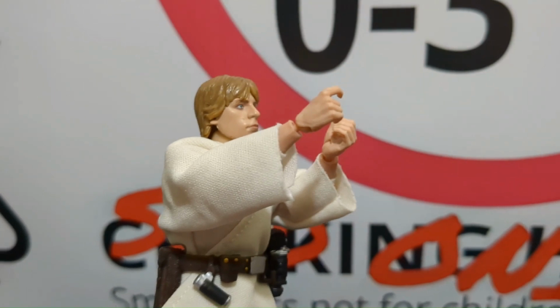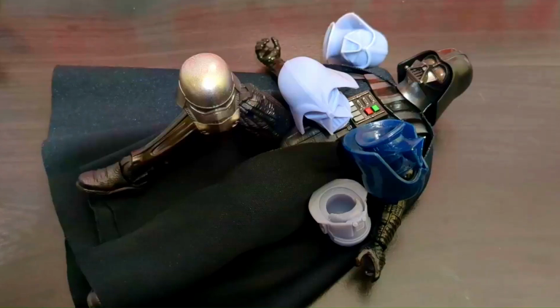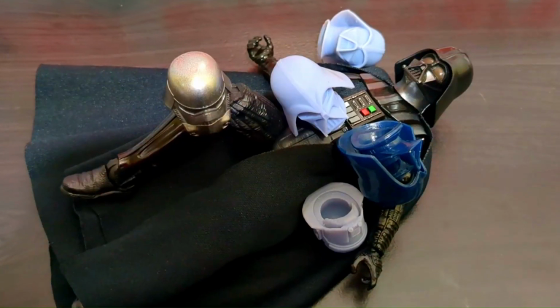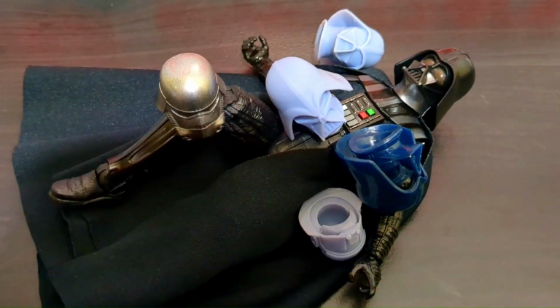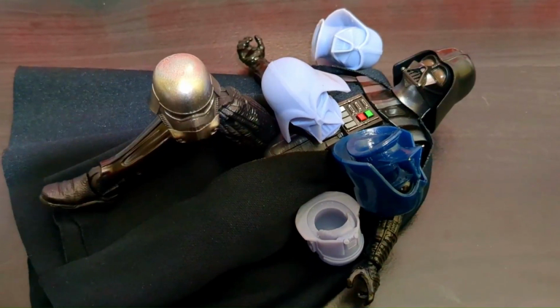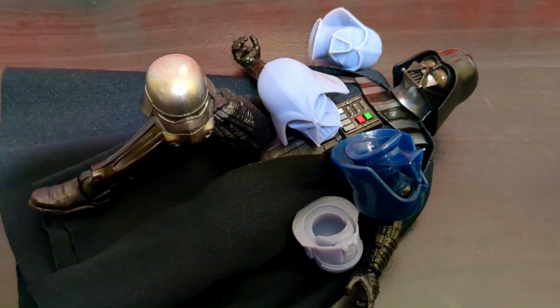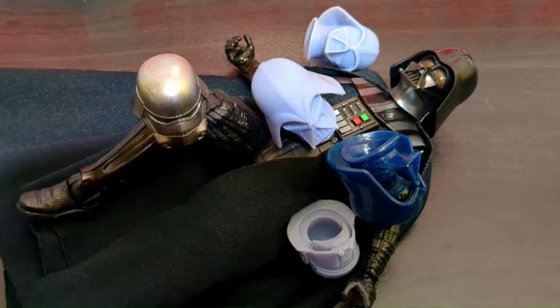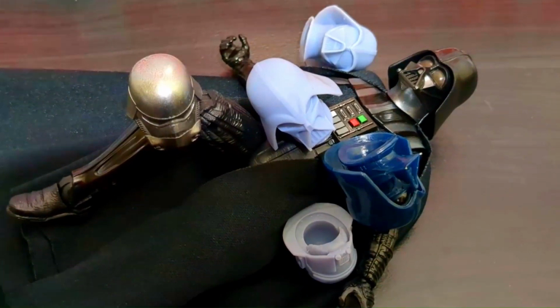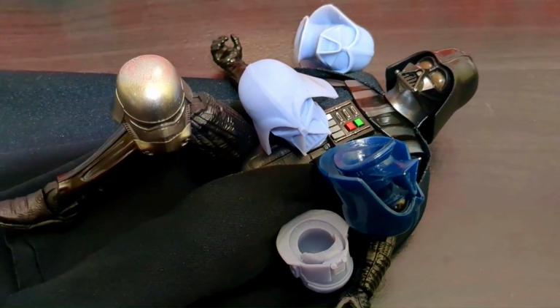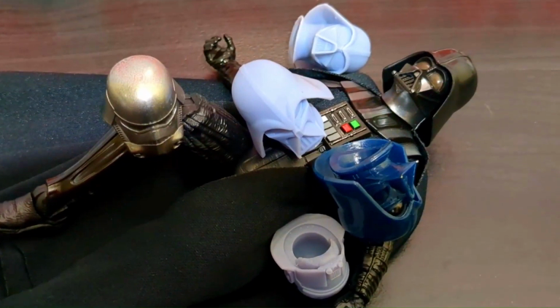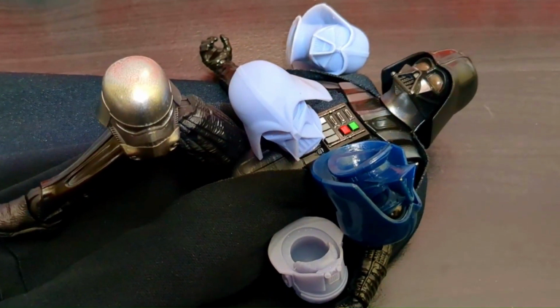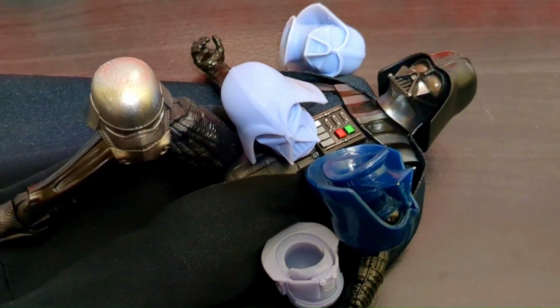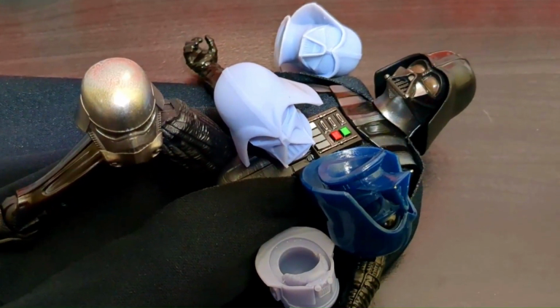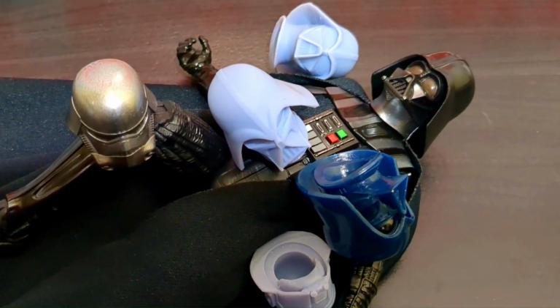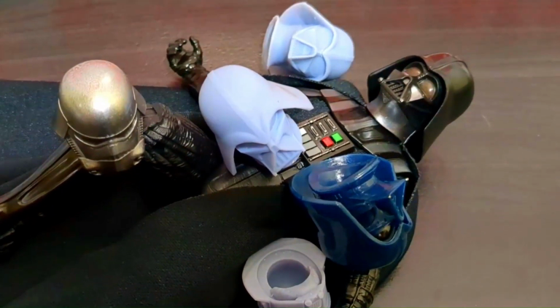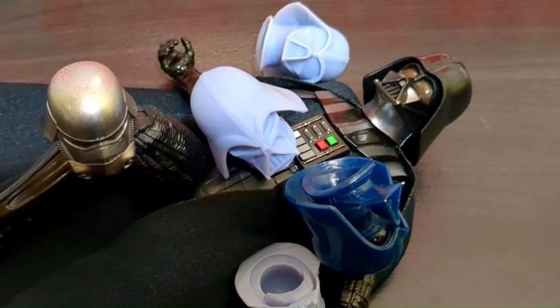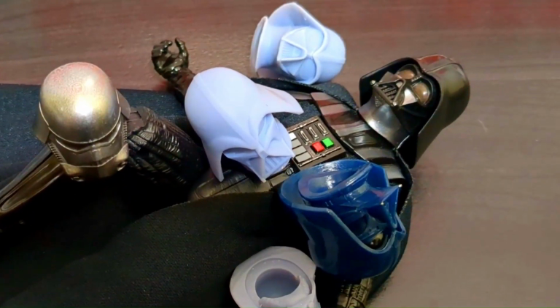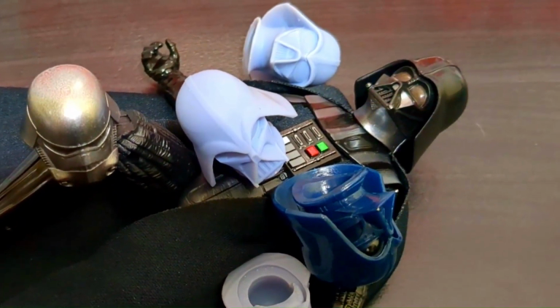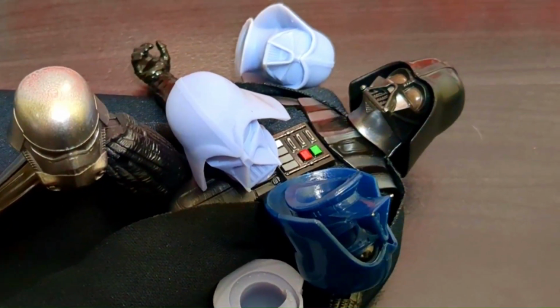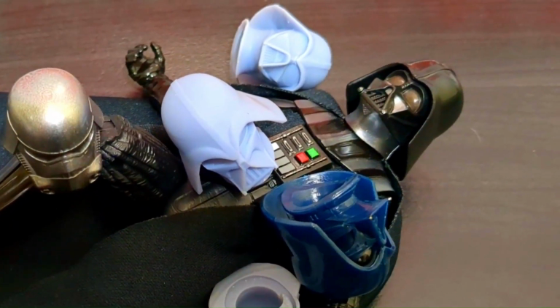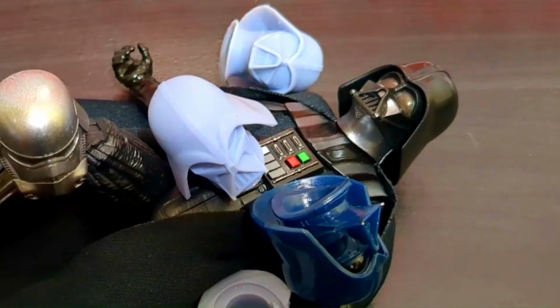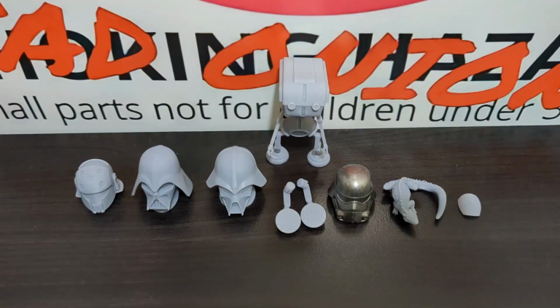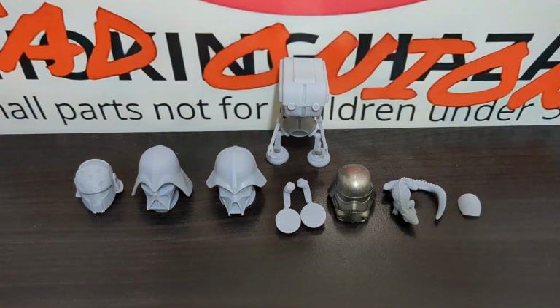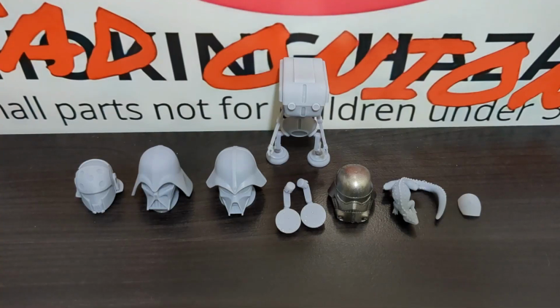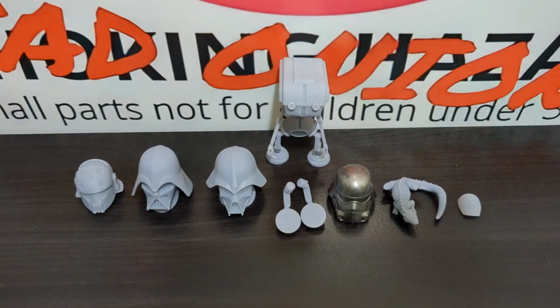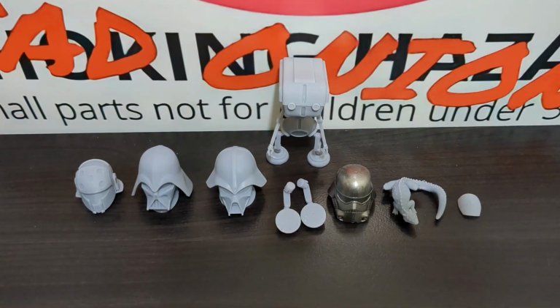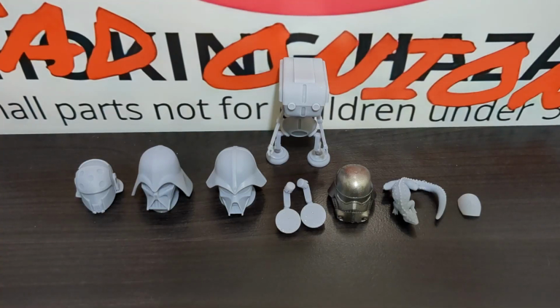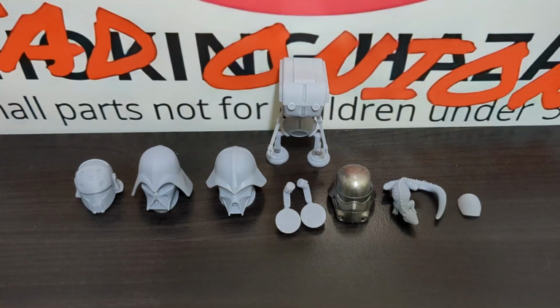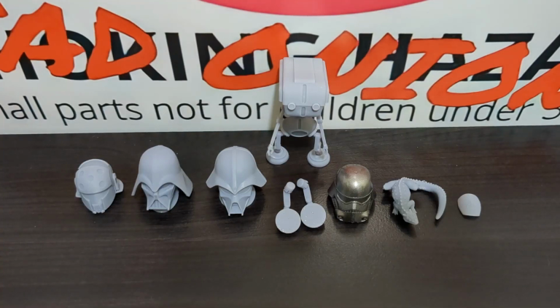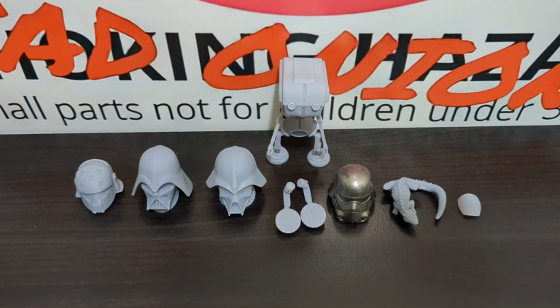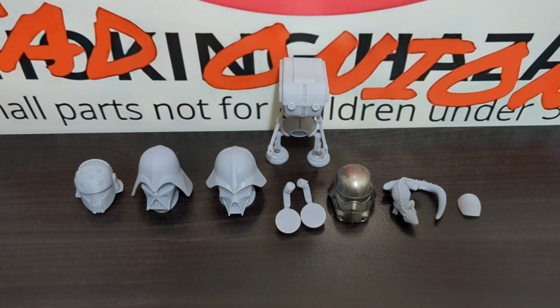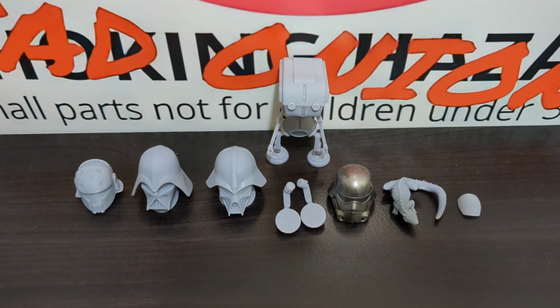Son, I believe sports may not be your thing. Hello, my friends, and welcome back to Player Display.